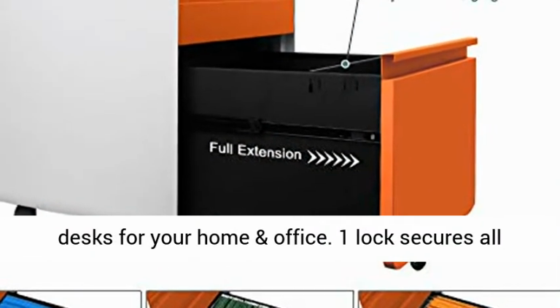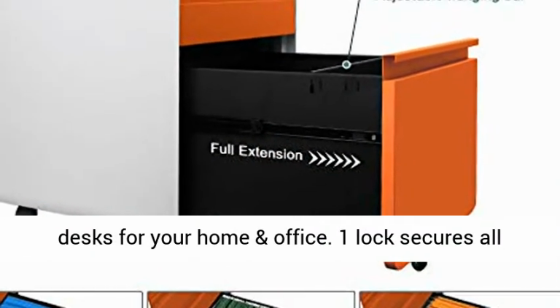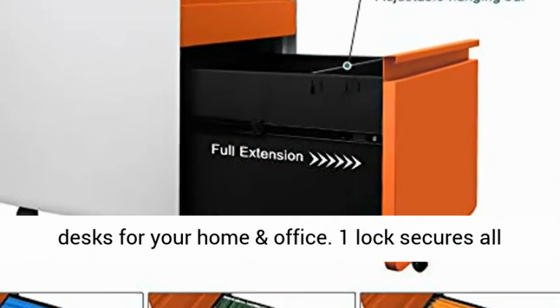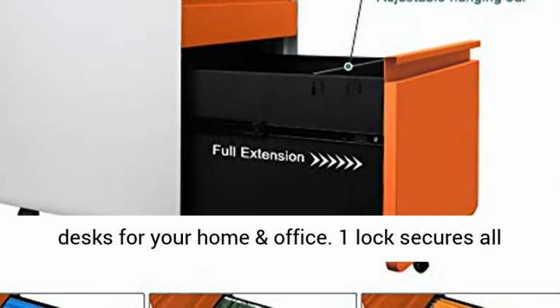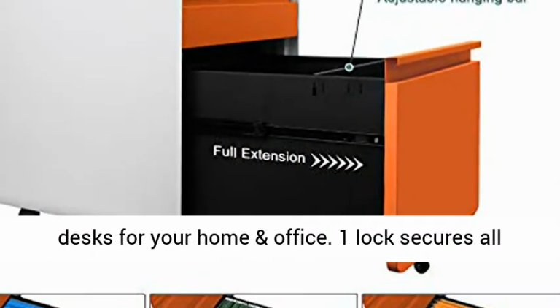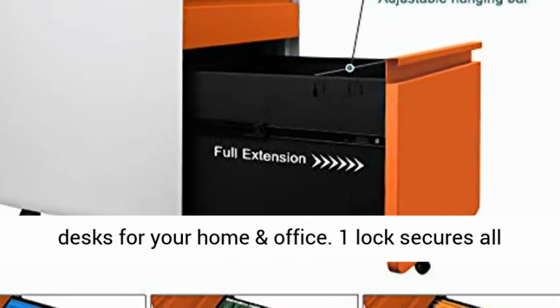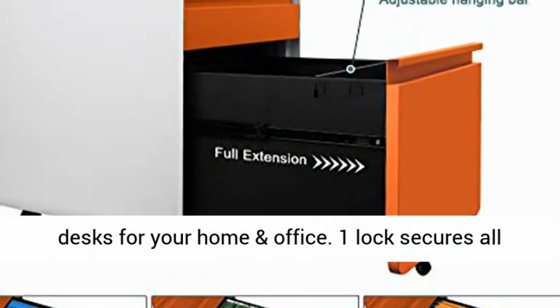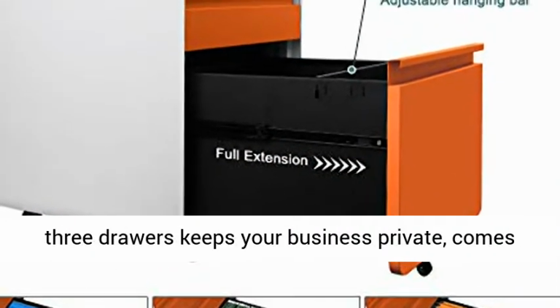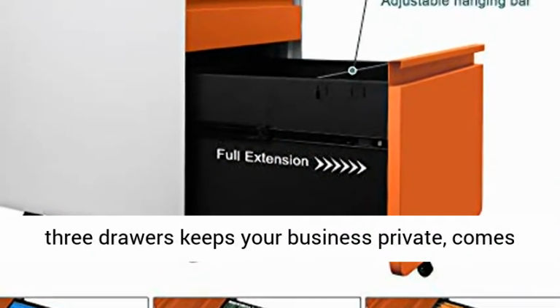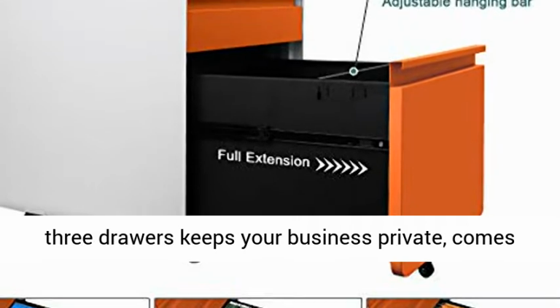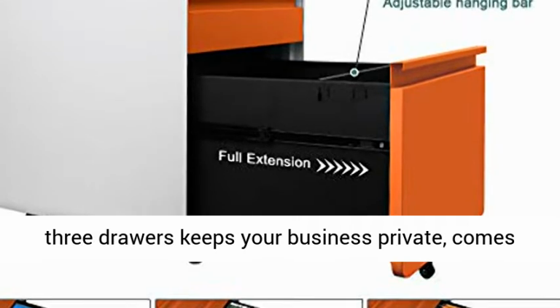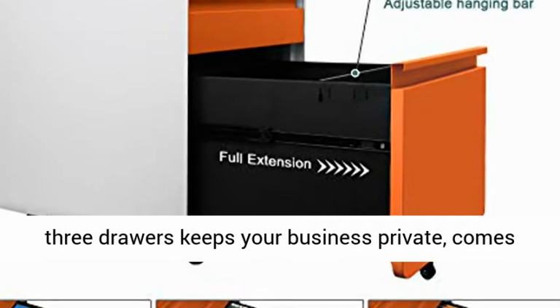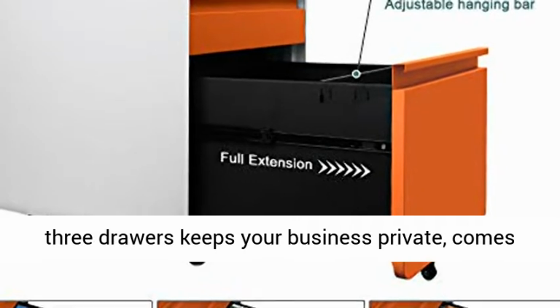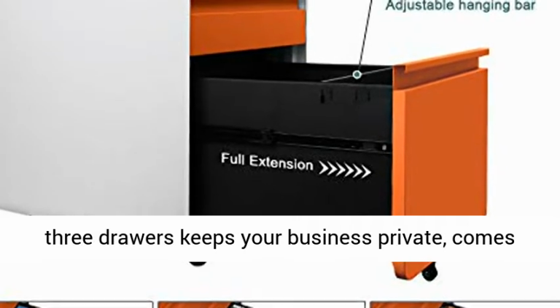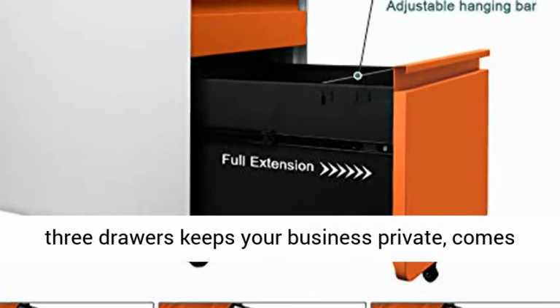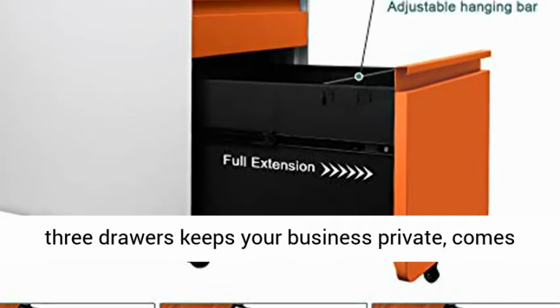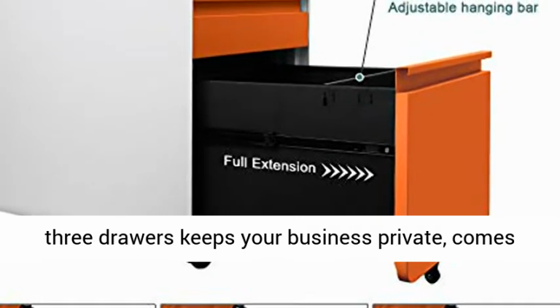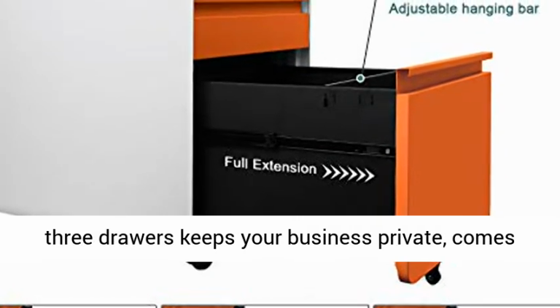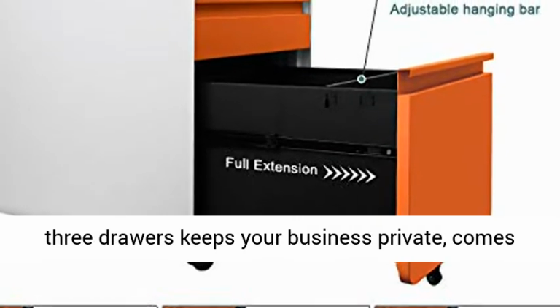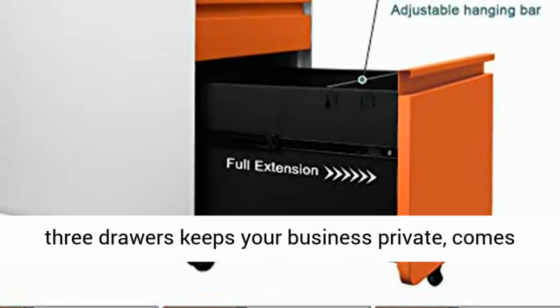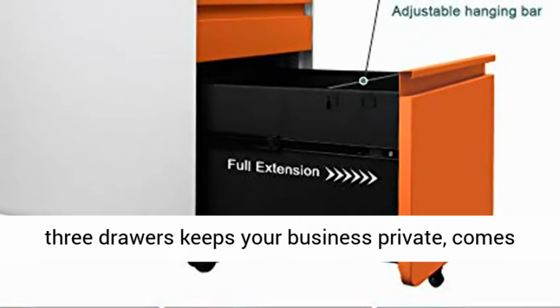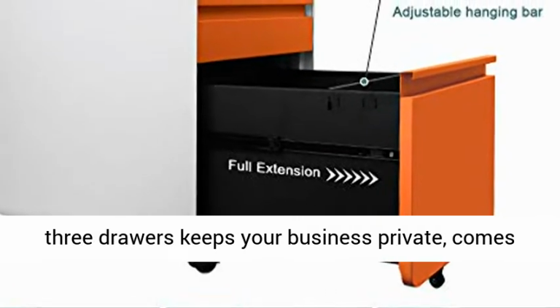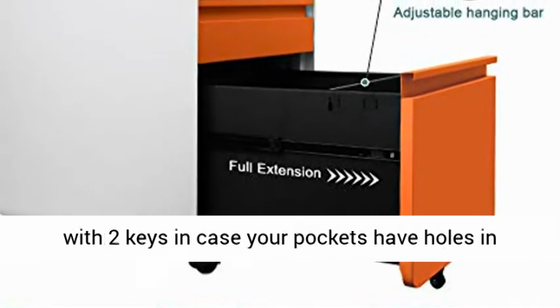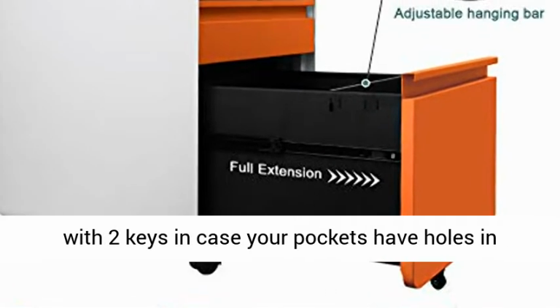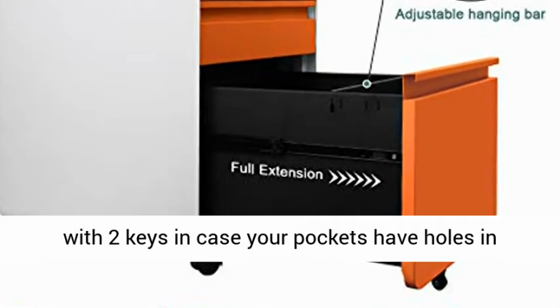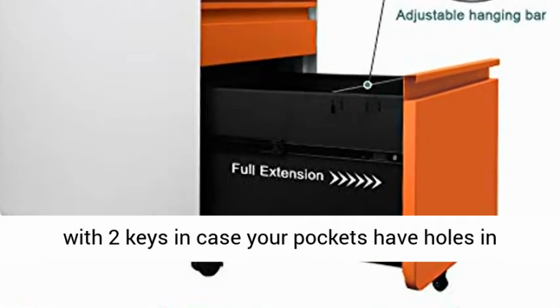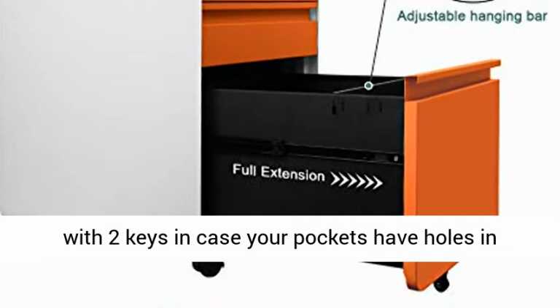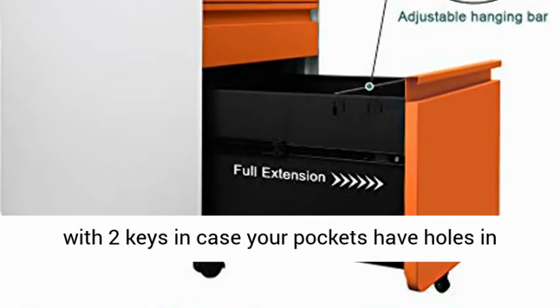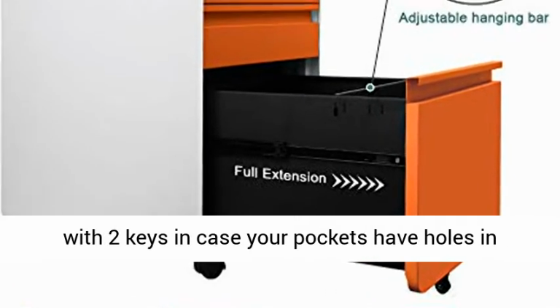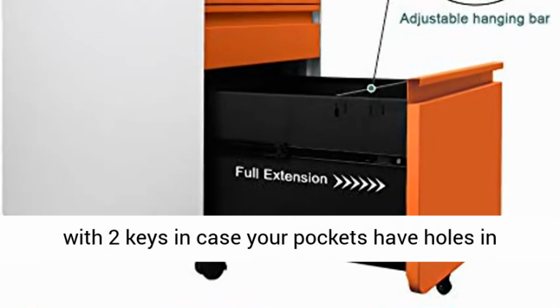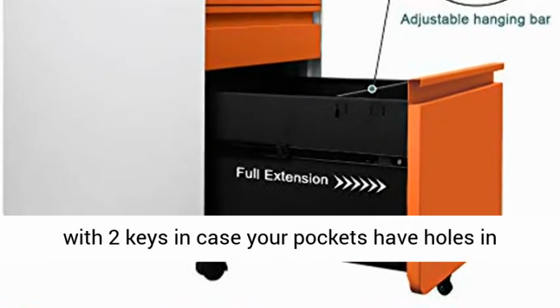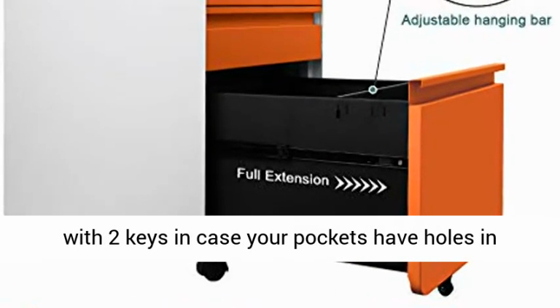One lock secures all 3 drawers to keep your business private. Comes with 2 keys in case your pockets have holes in them.